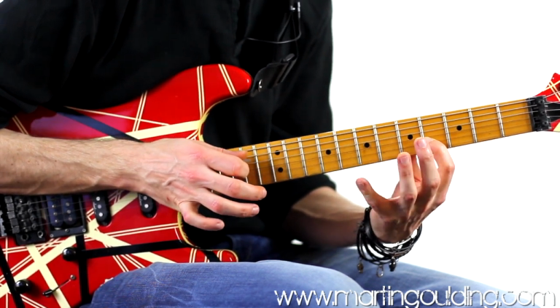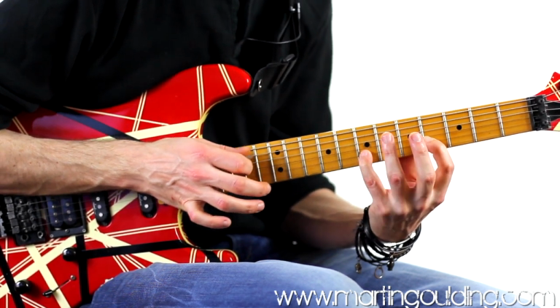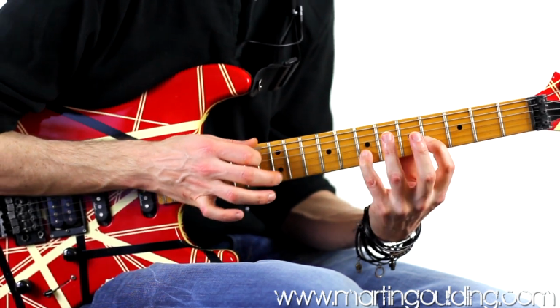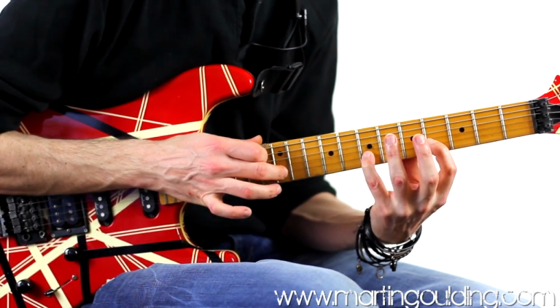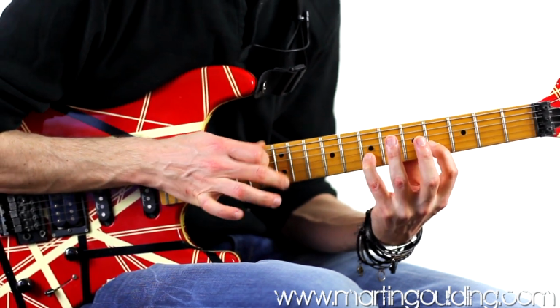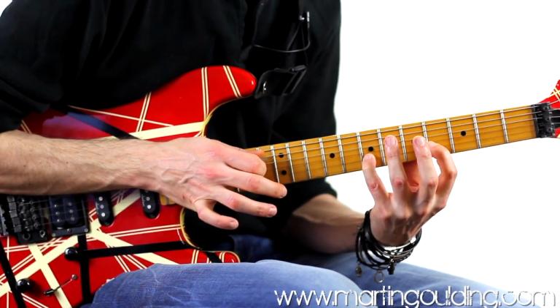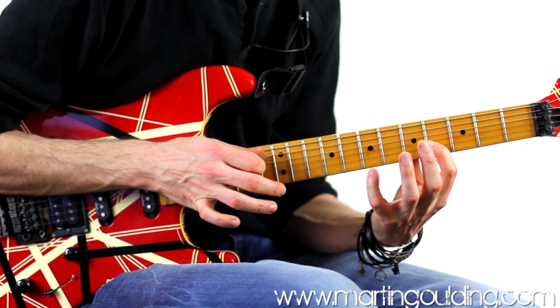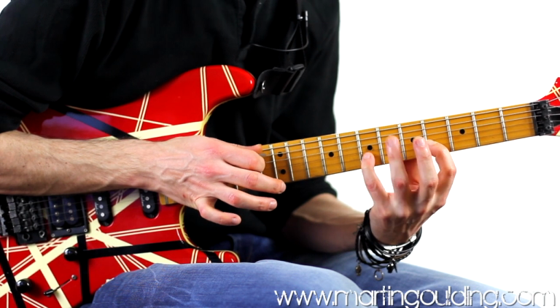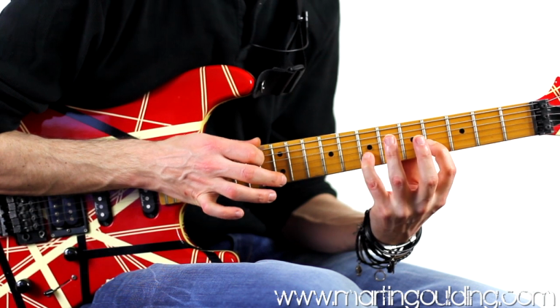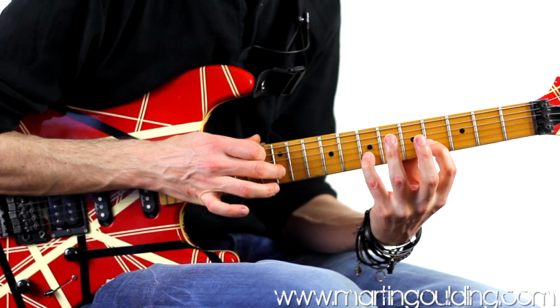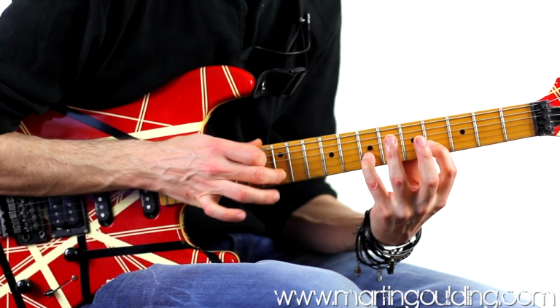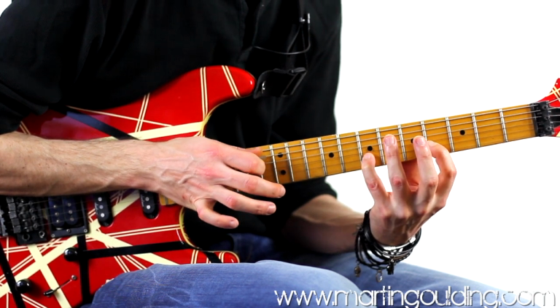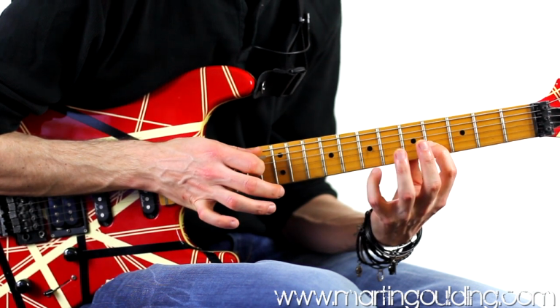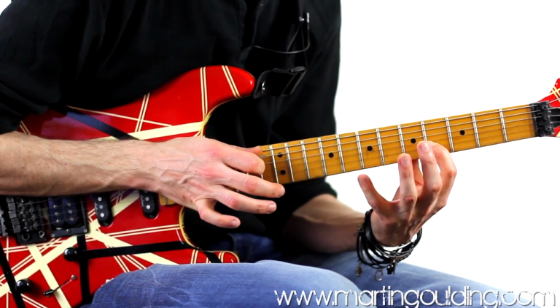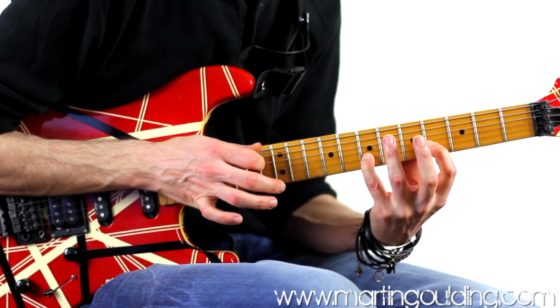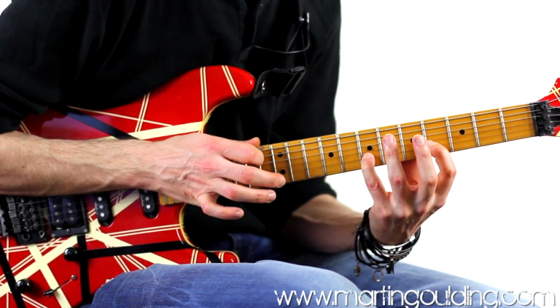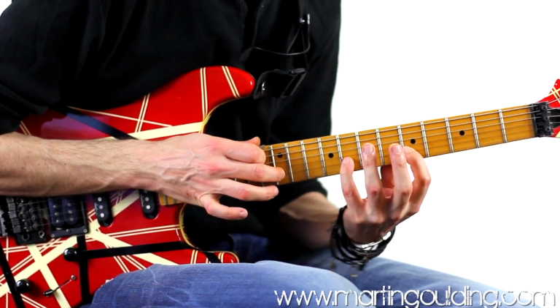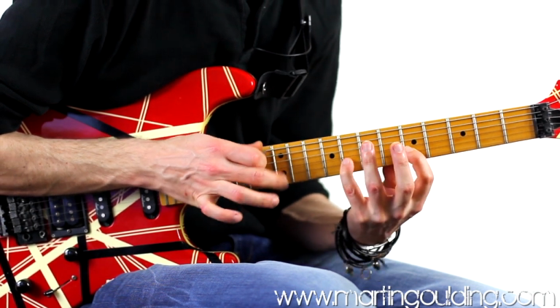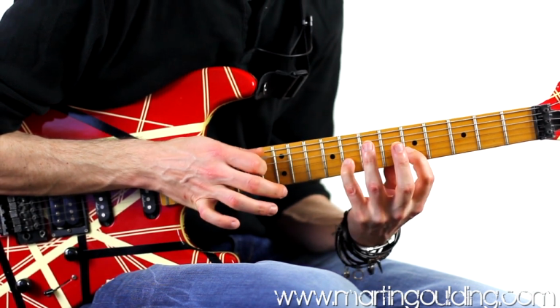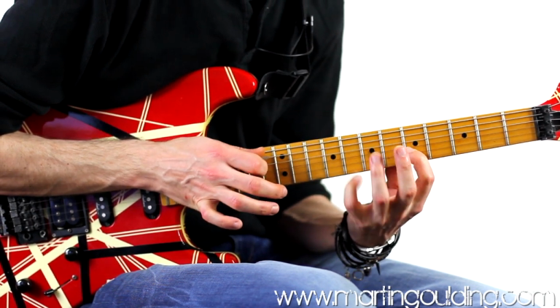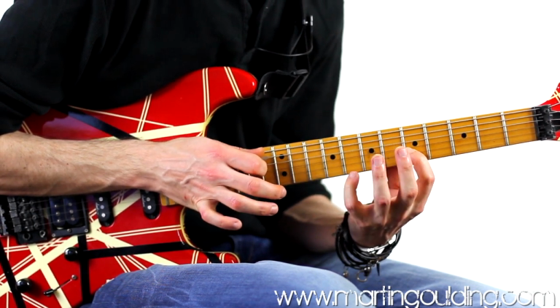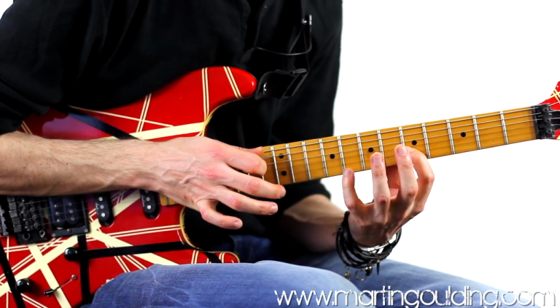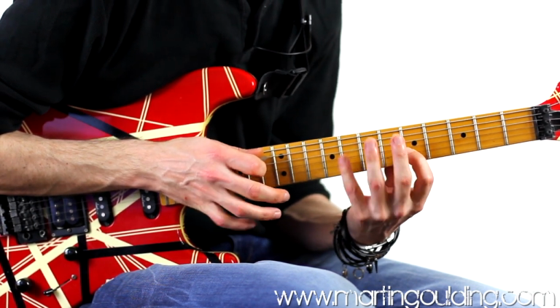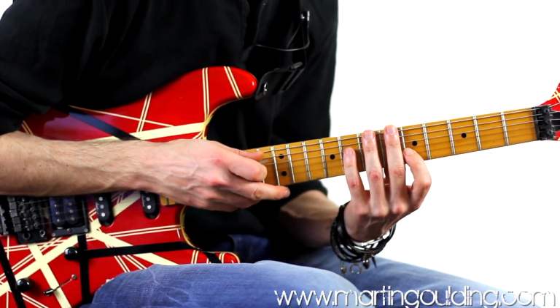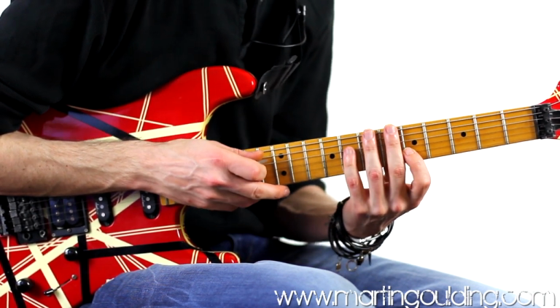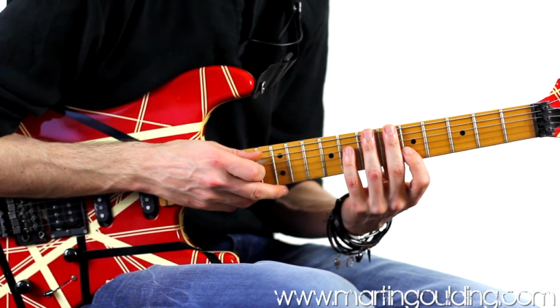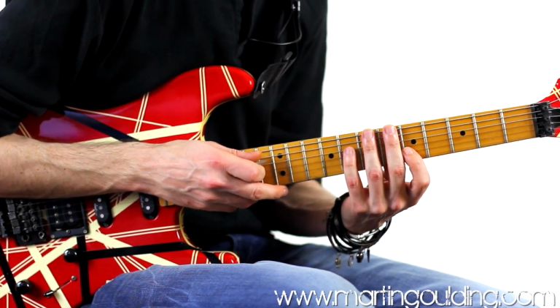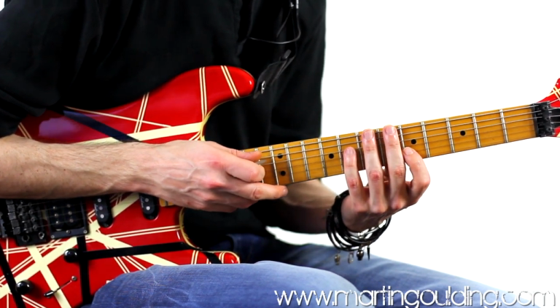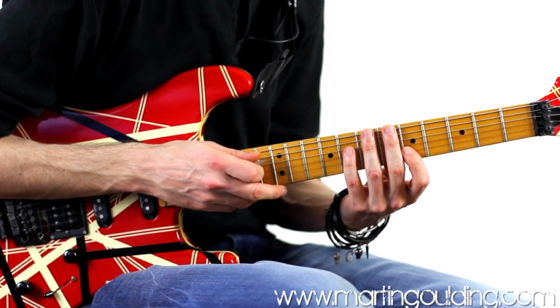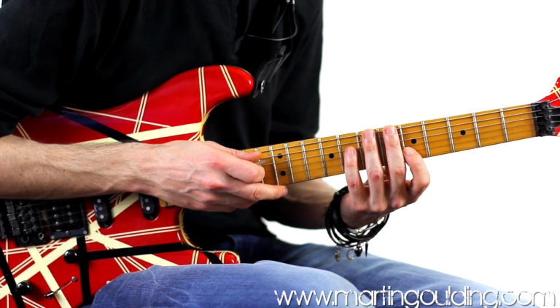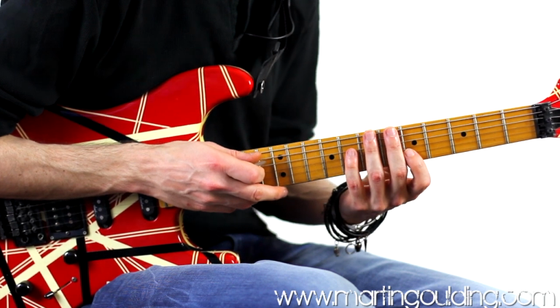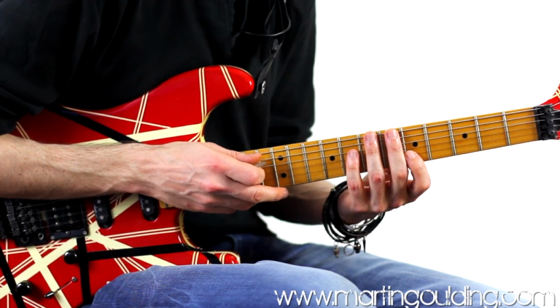With the tap coming down a semitone to resolve. Let's take a look at the example playthrough slowly.